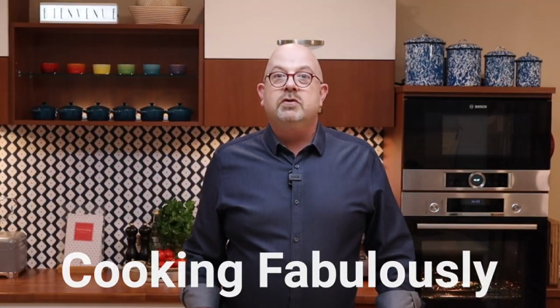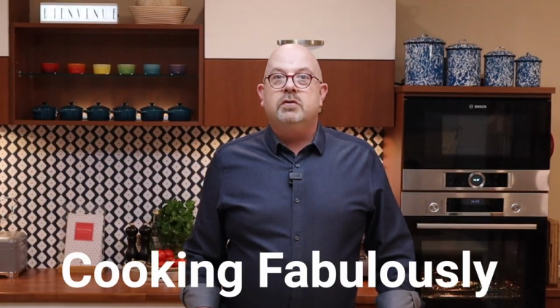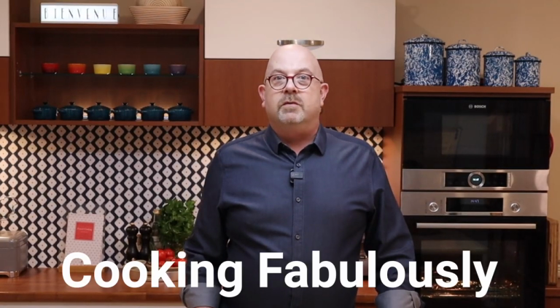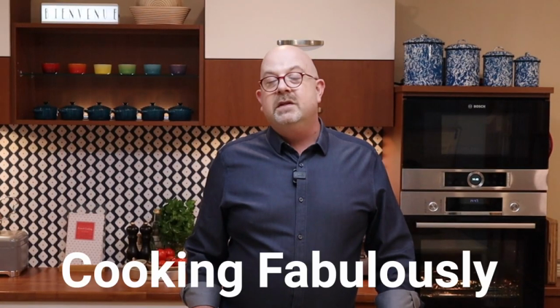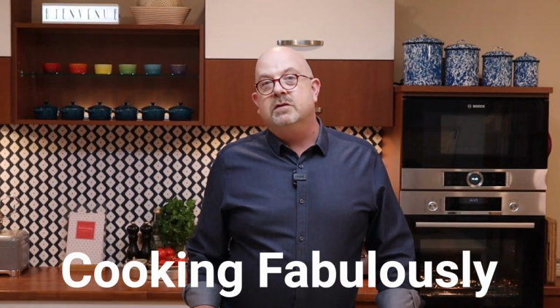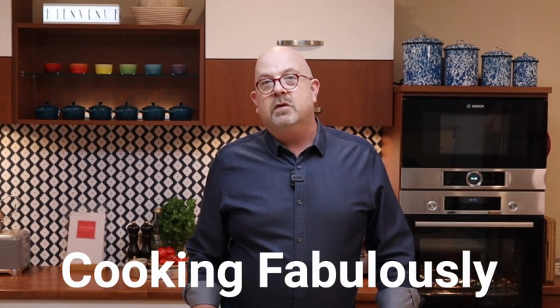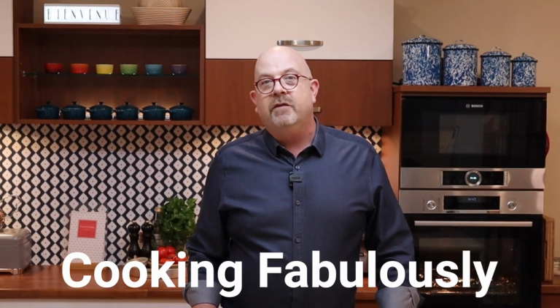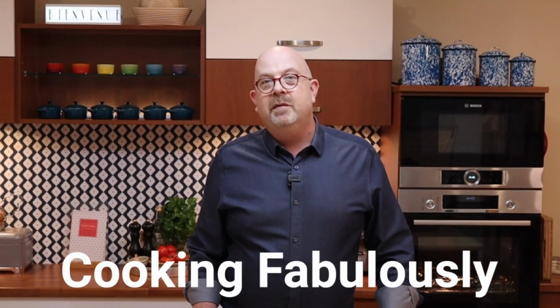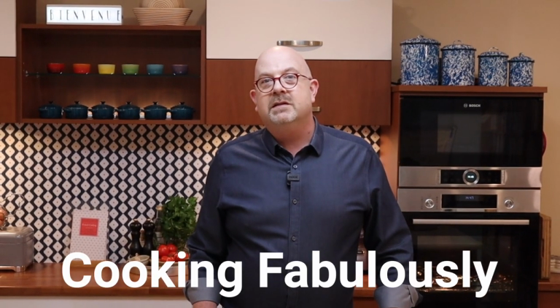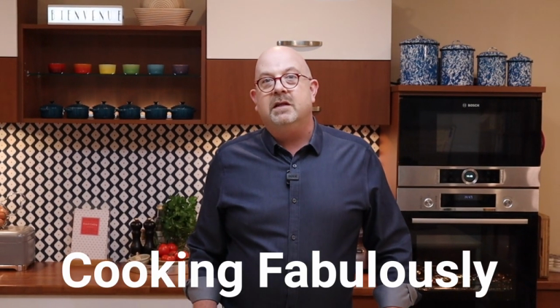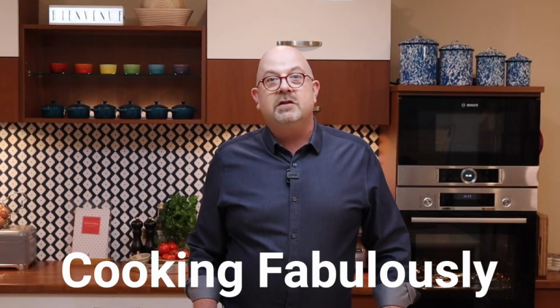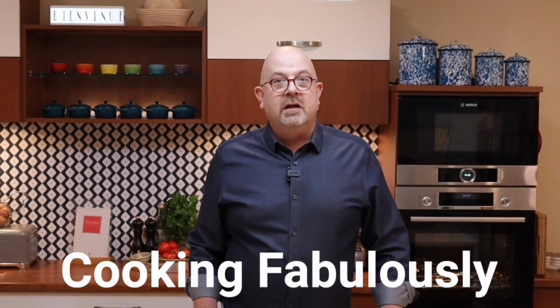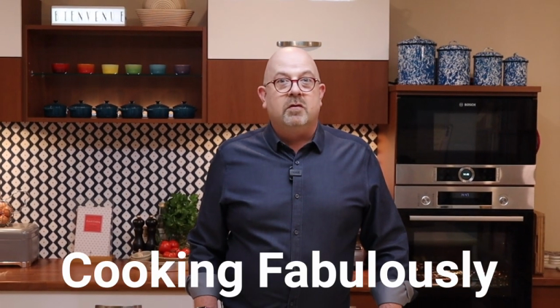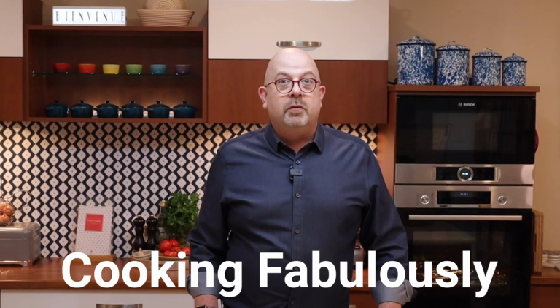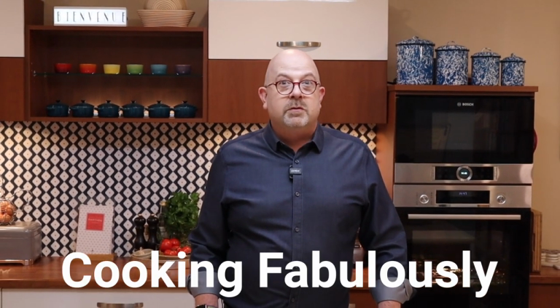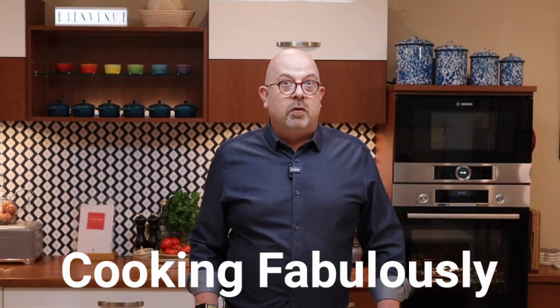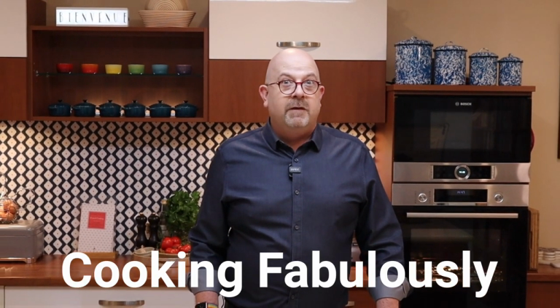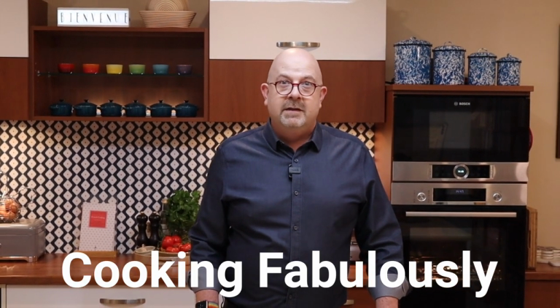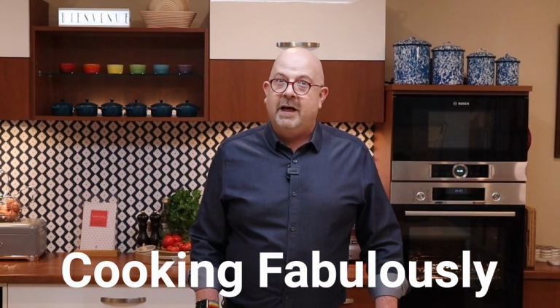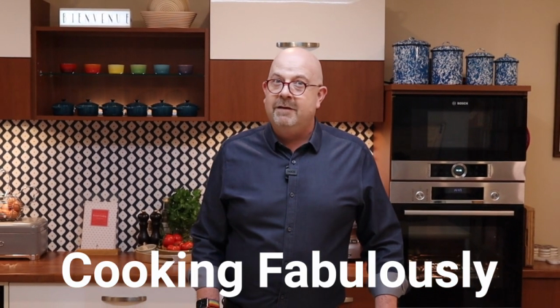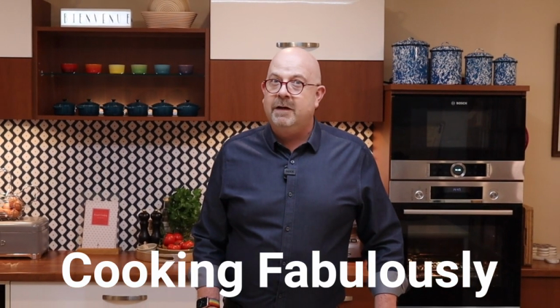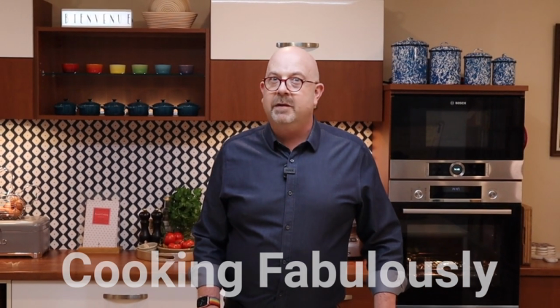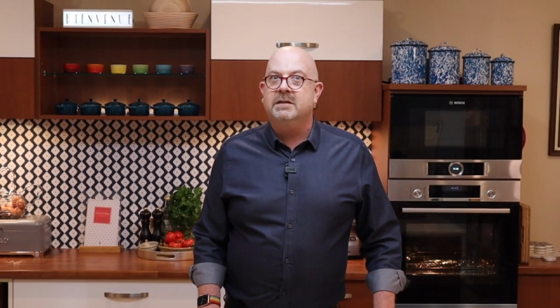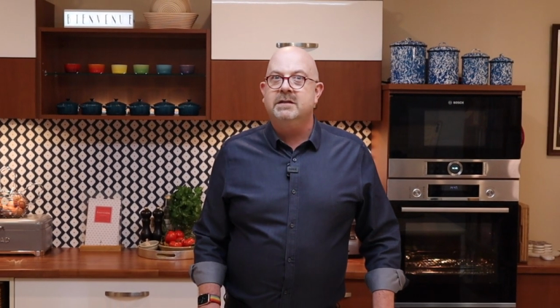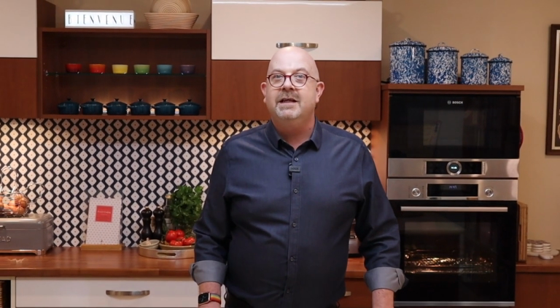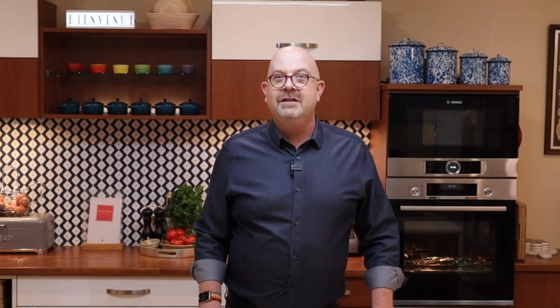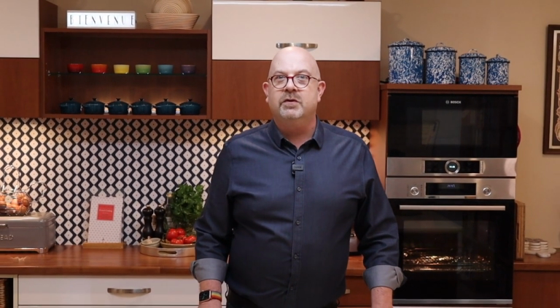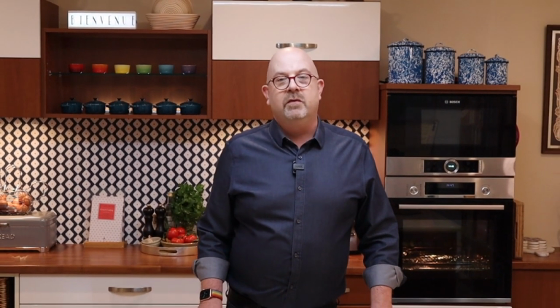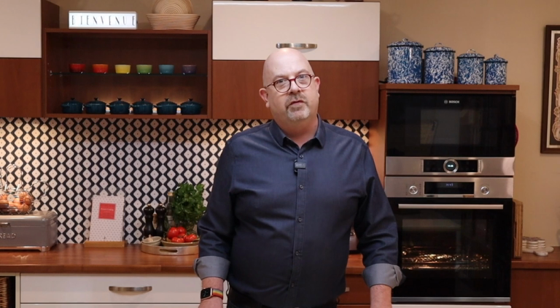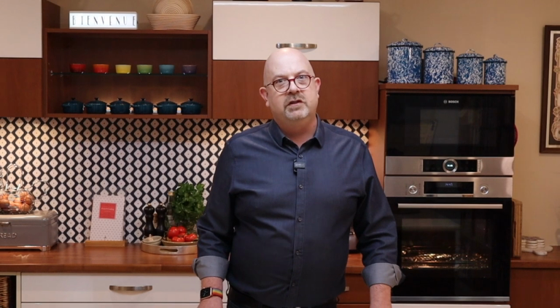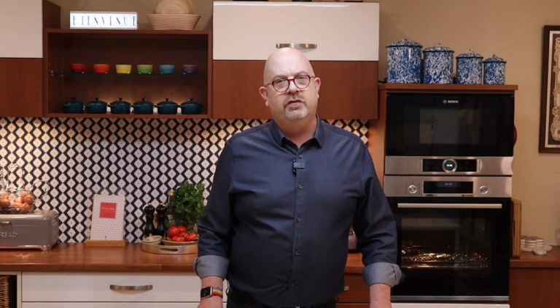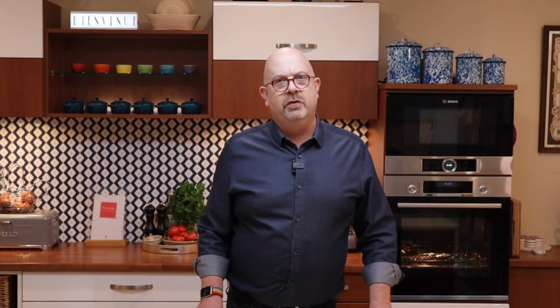Bonjour, this is Cooking Fabulously — the channel that puts more fun and fabulousness into French food.